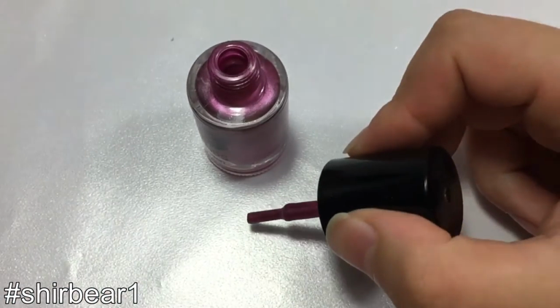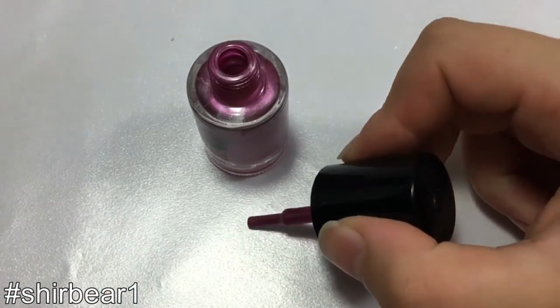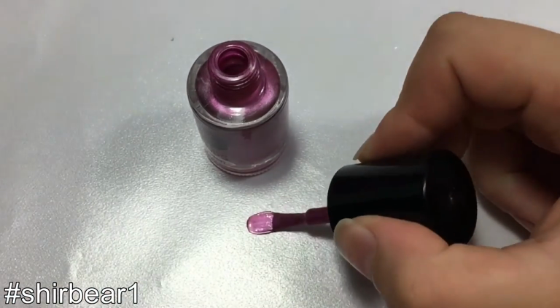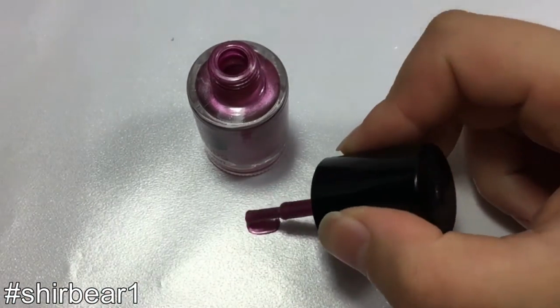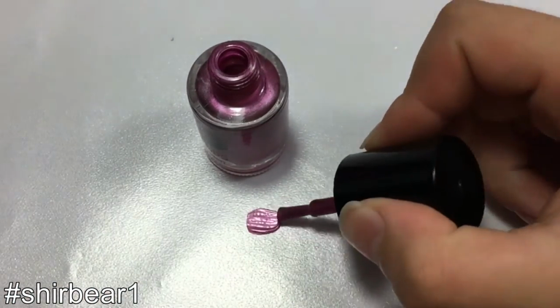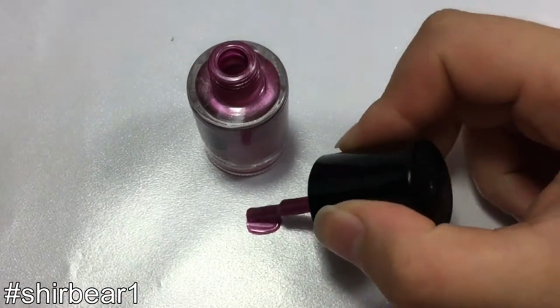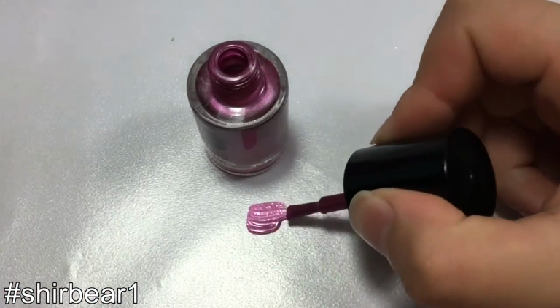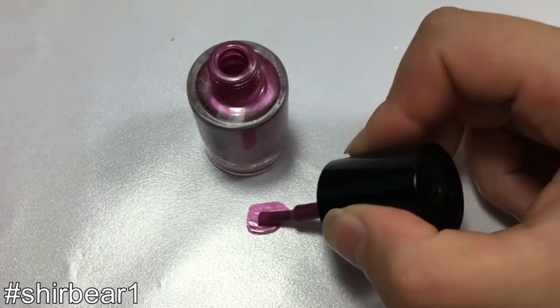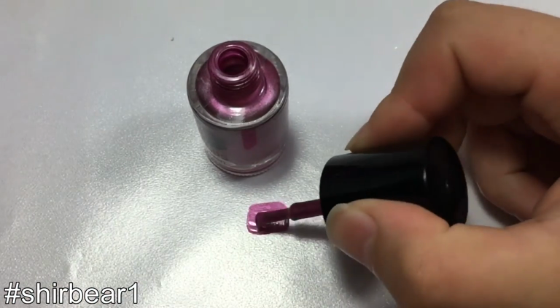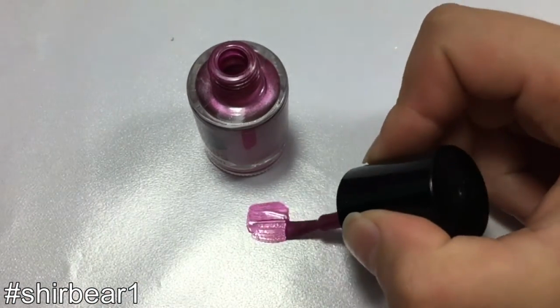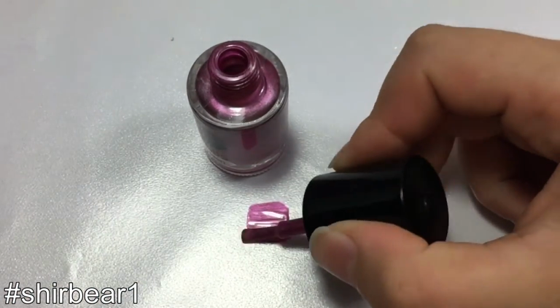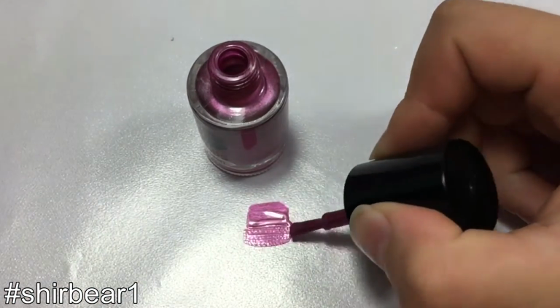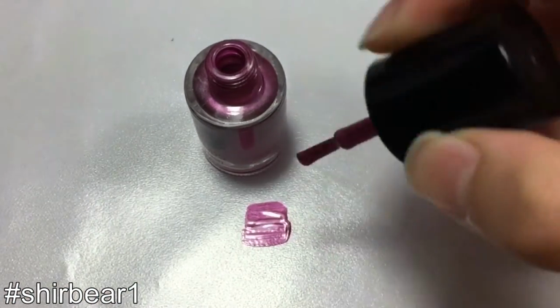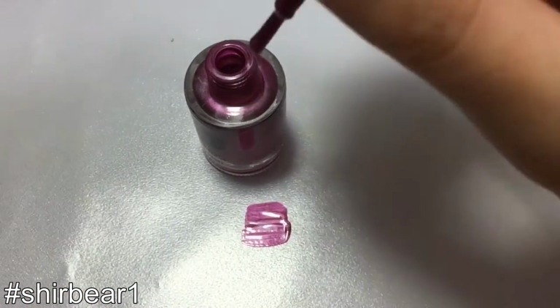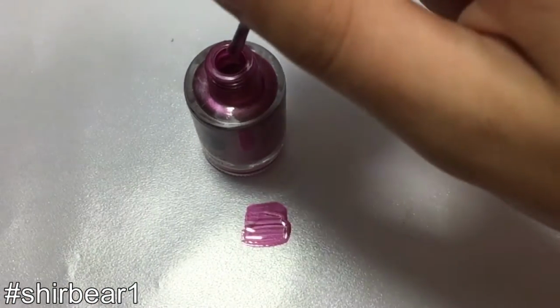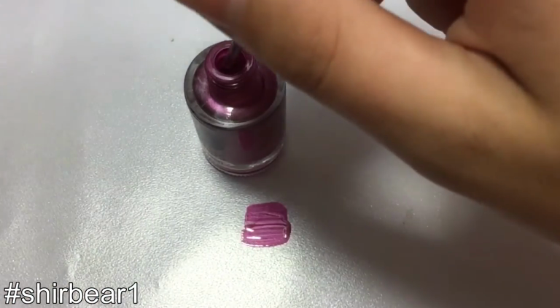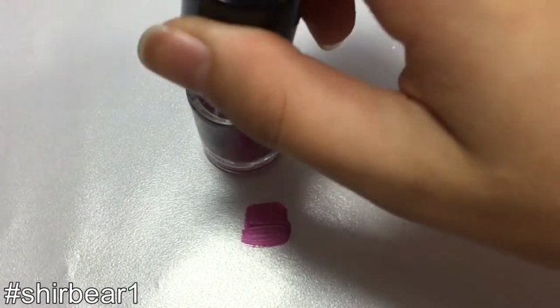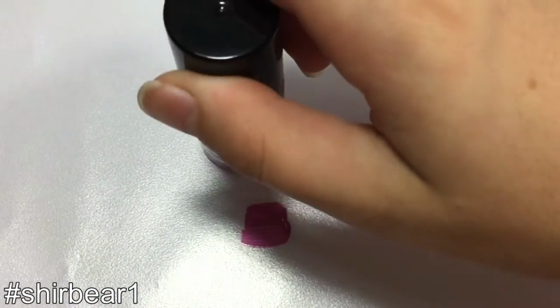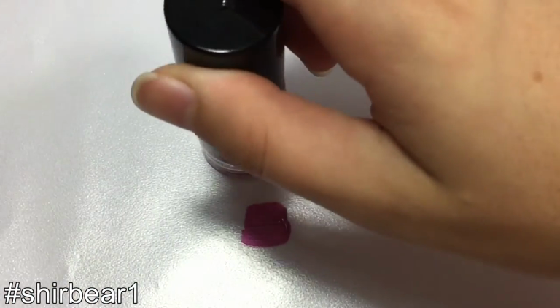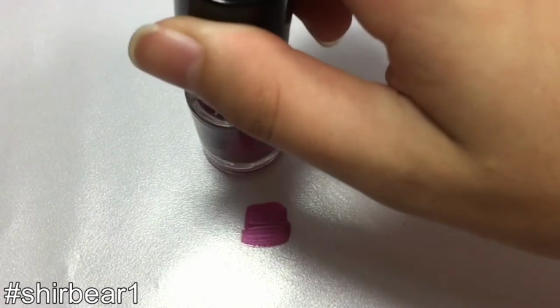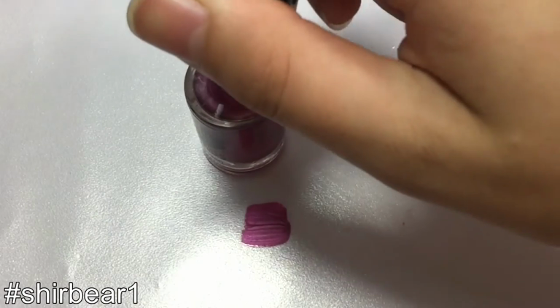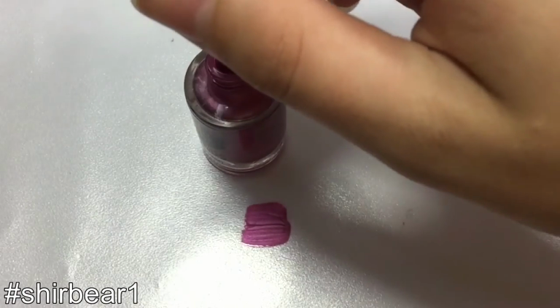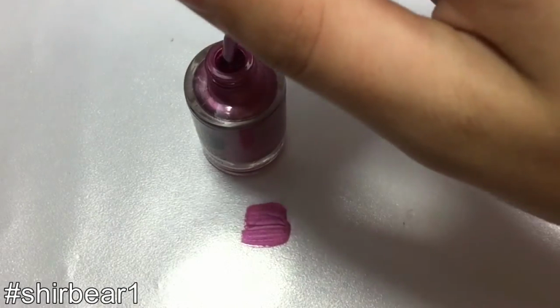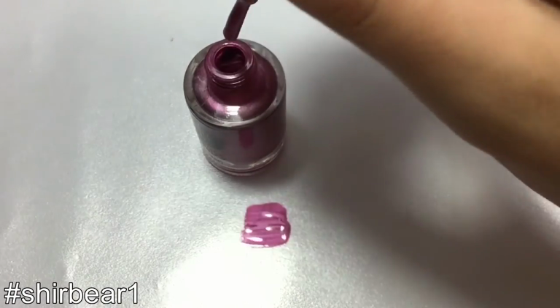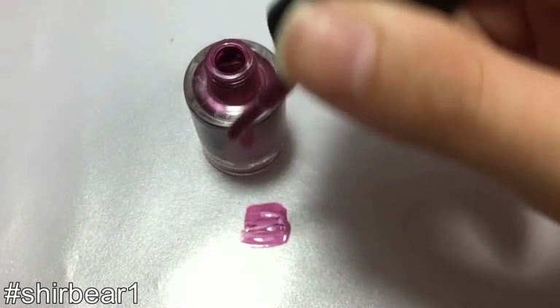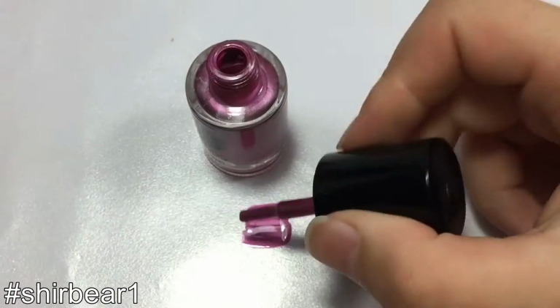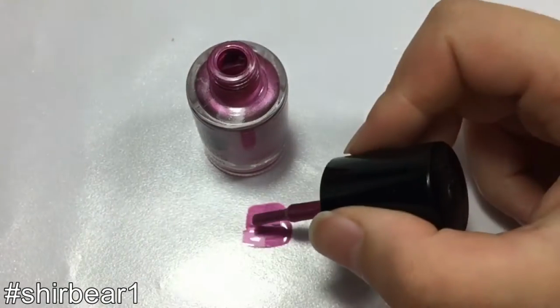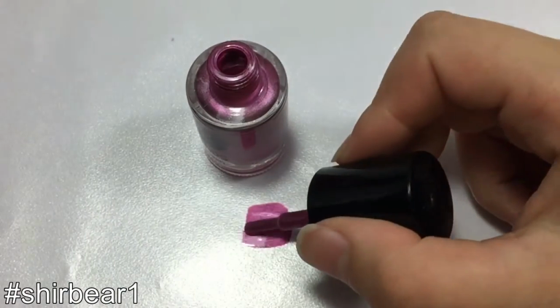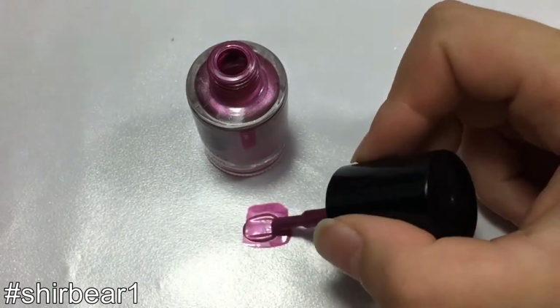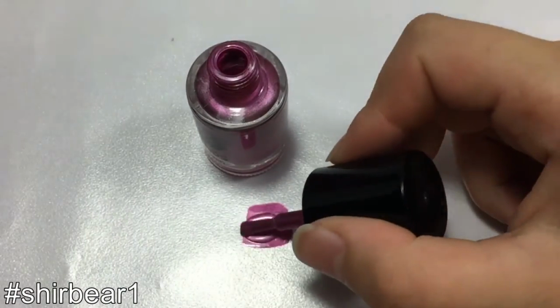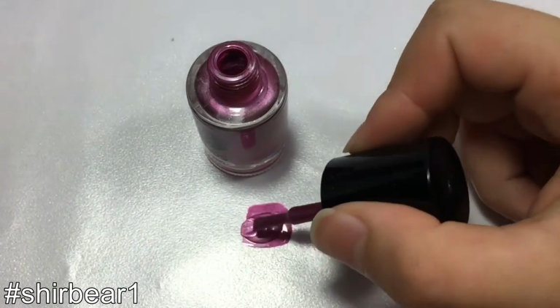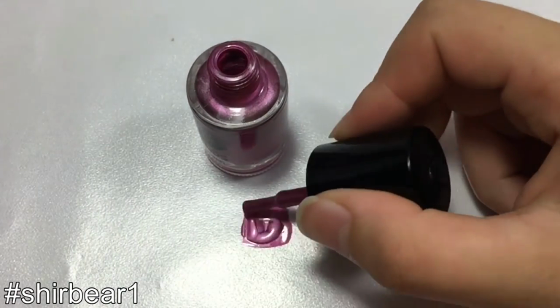All you have to do is just paint a shape that you want with the polish, but make sure that it's not too thin because it might break.